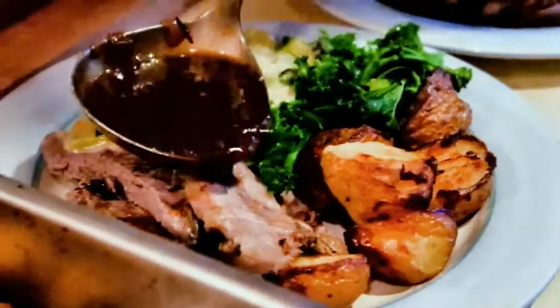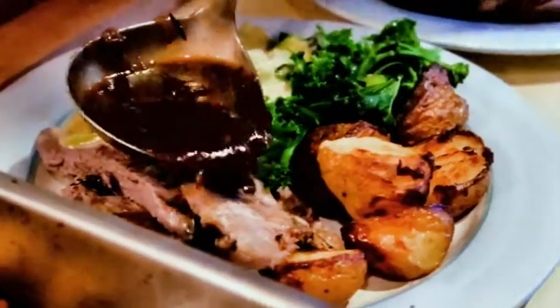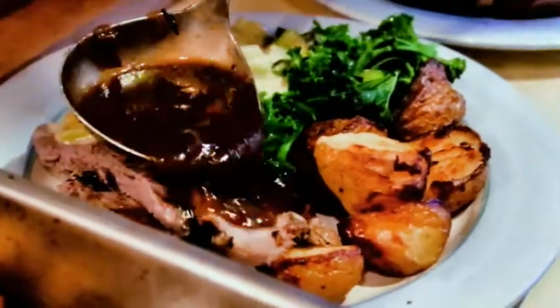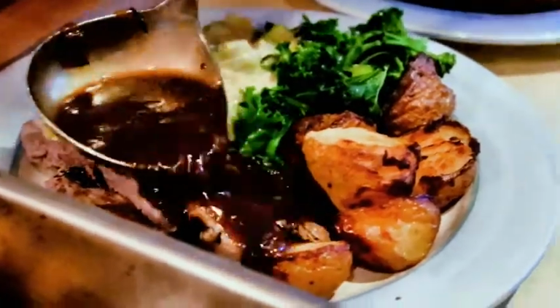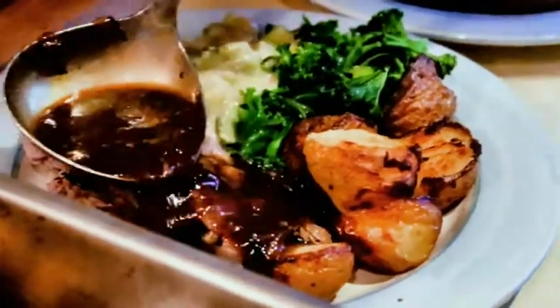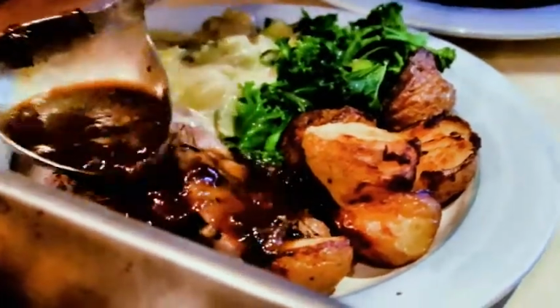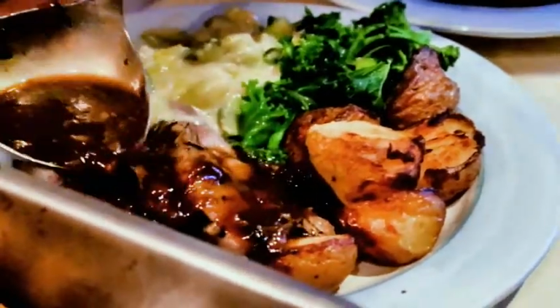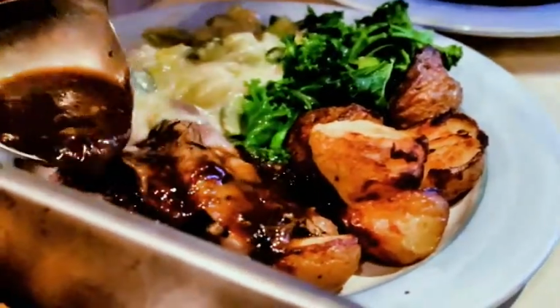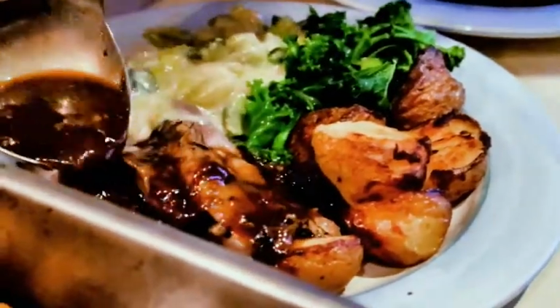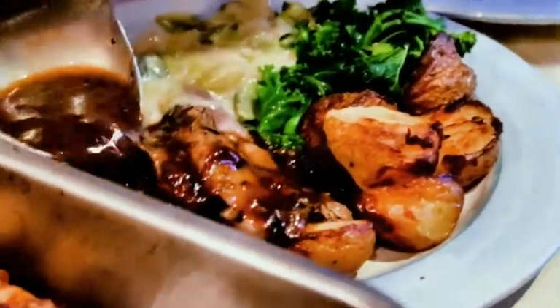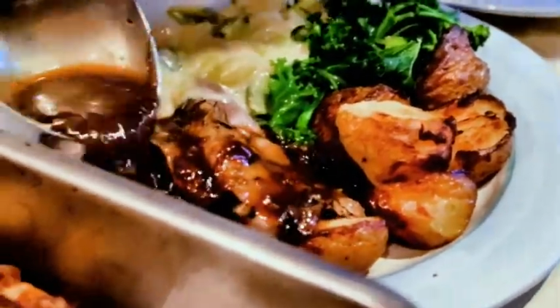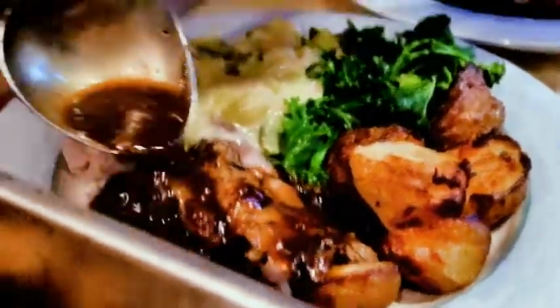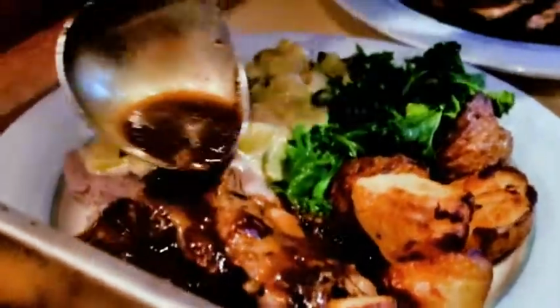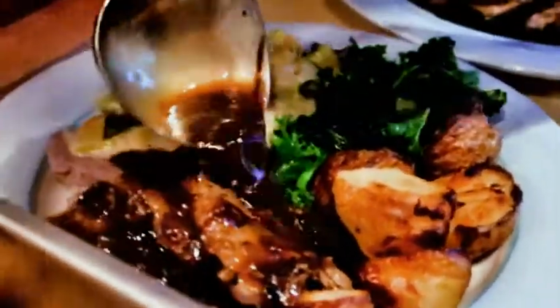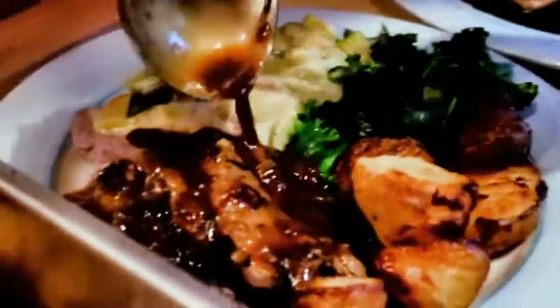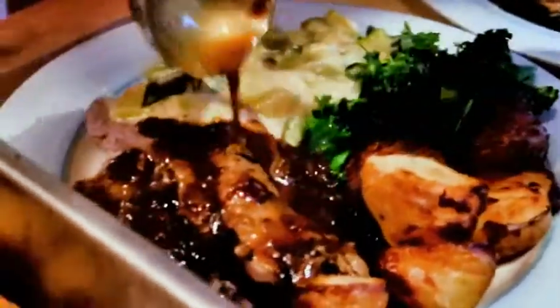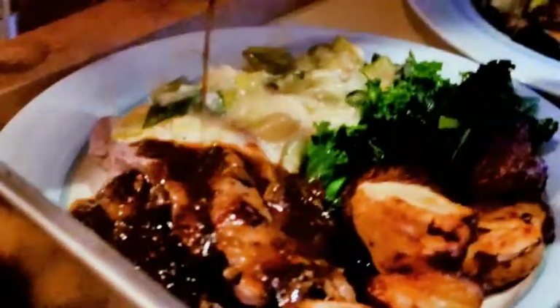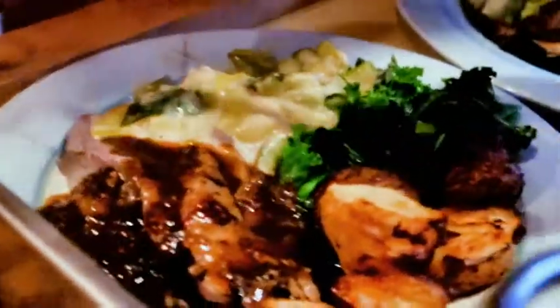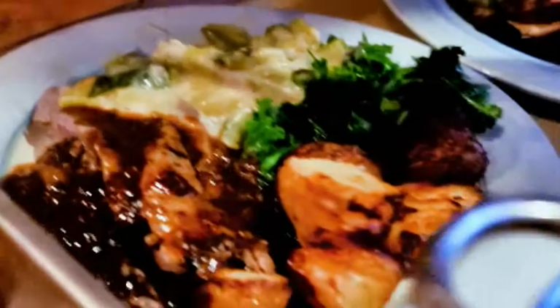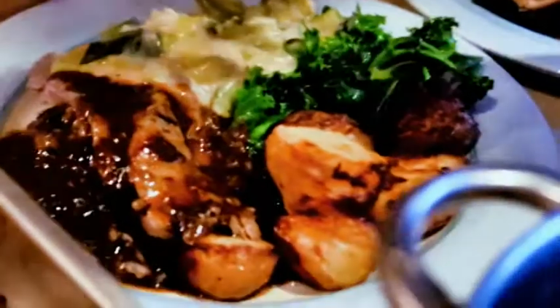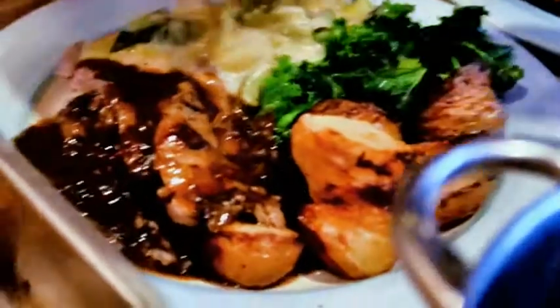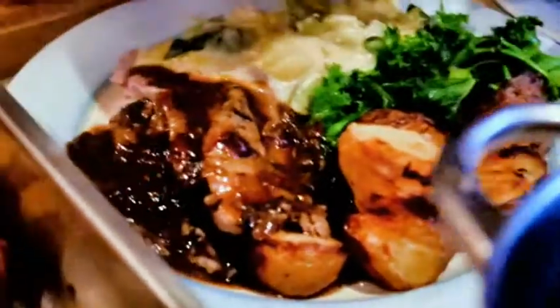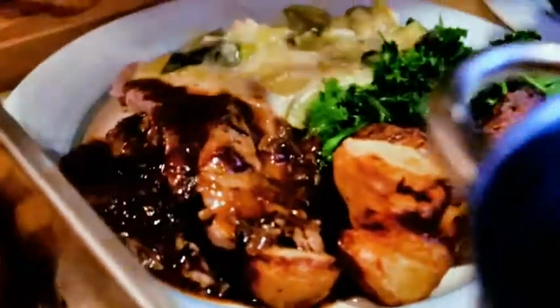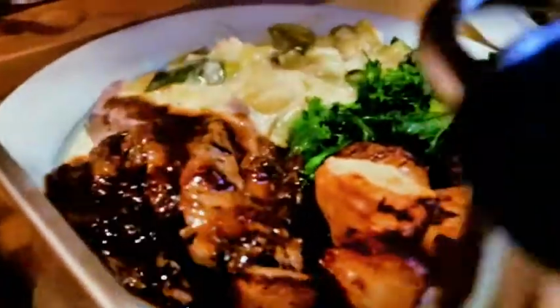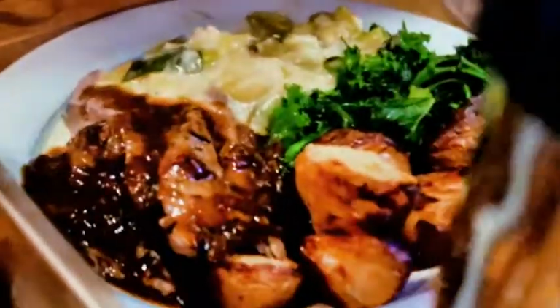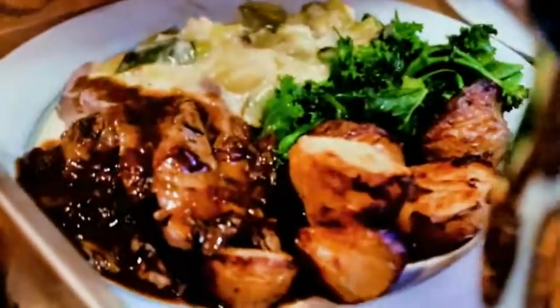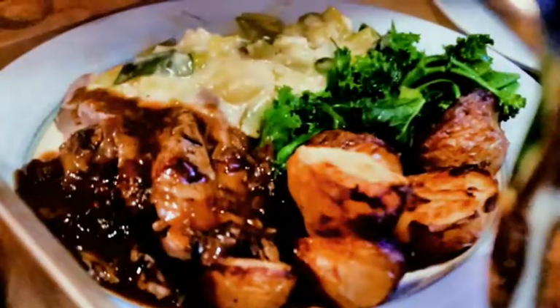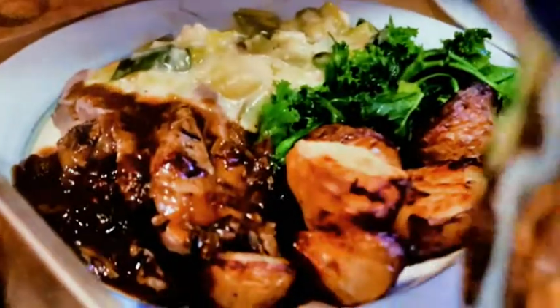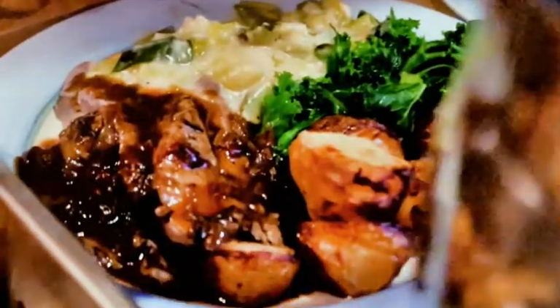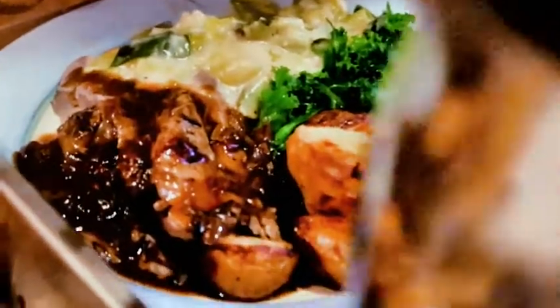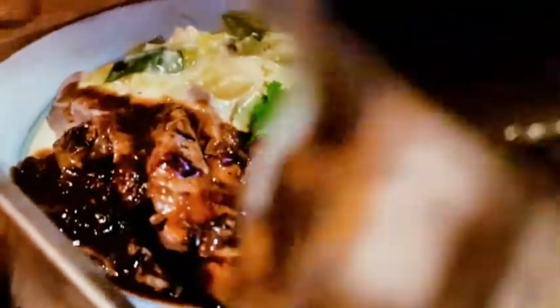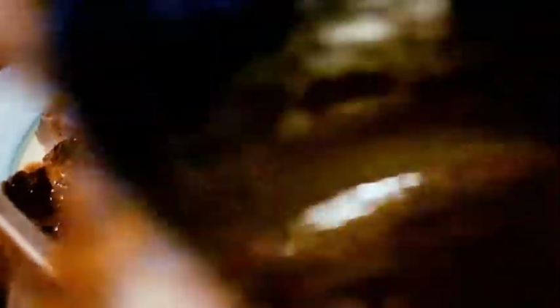Delicious. Wow, look at that. Mmmmm. Perfect.